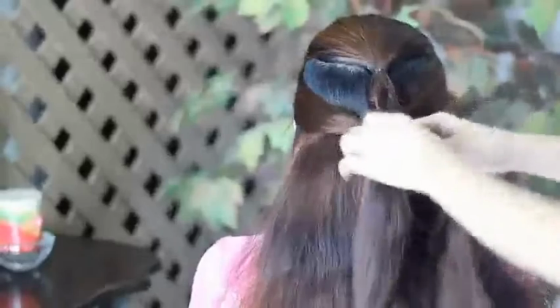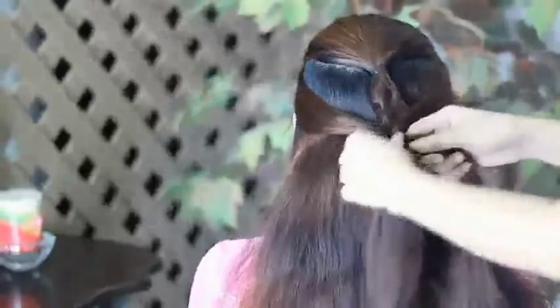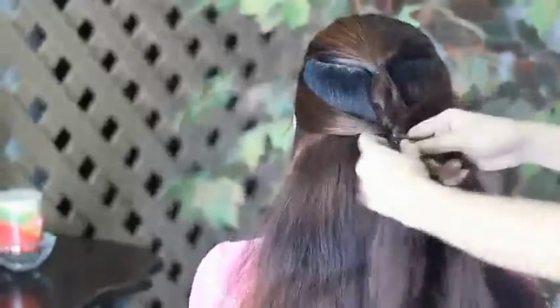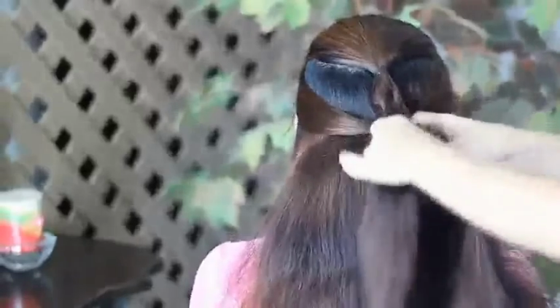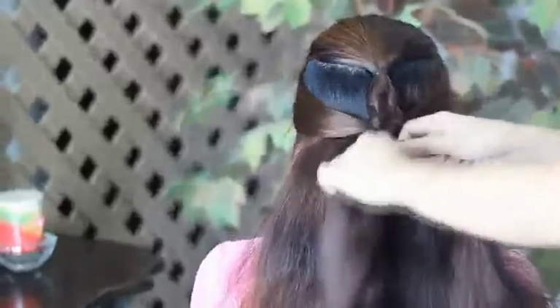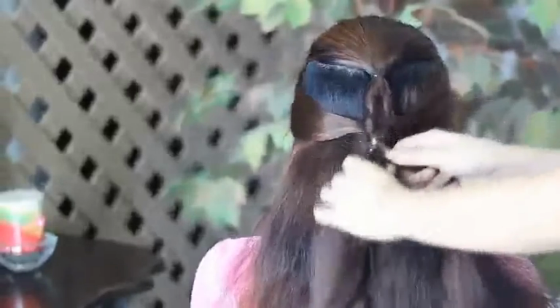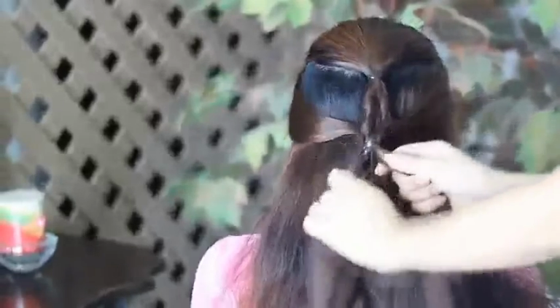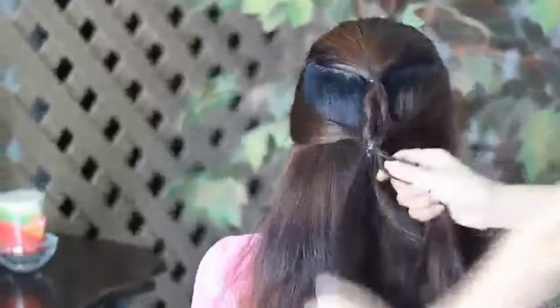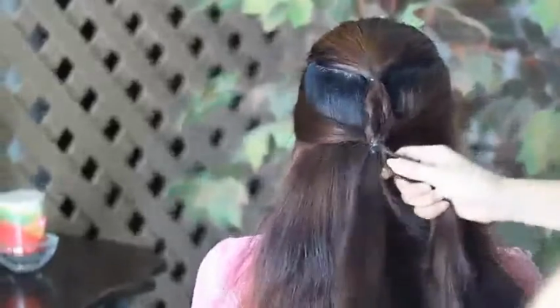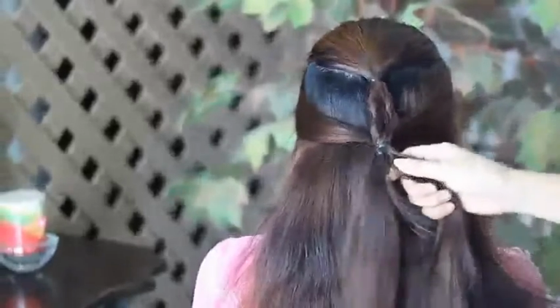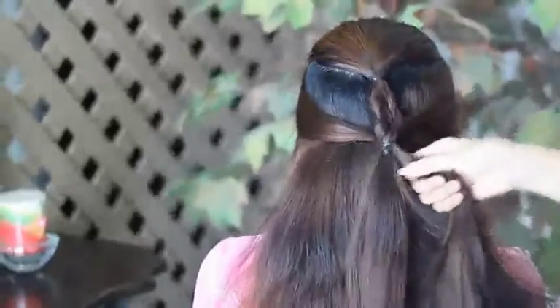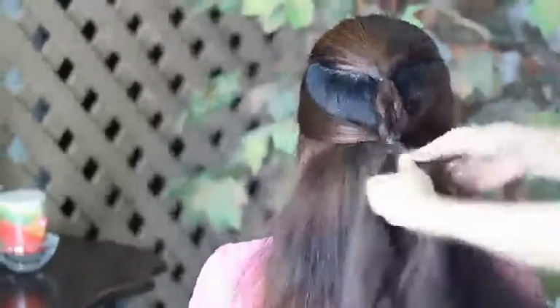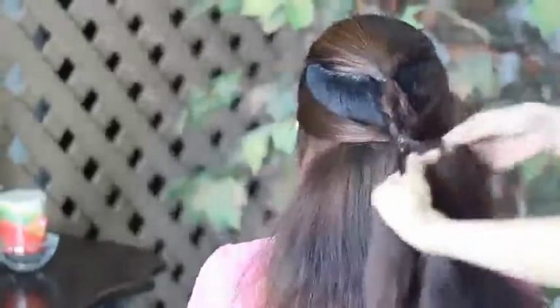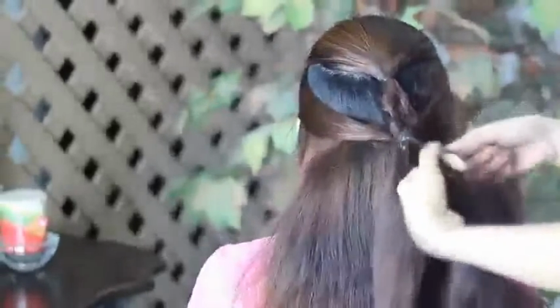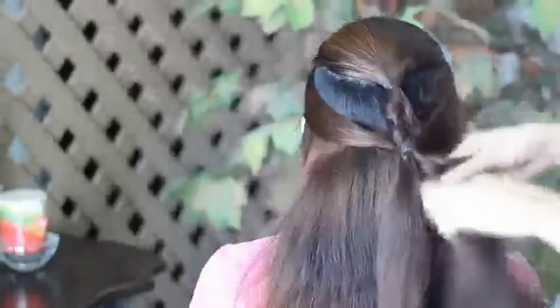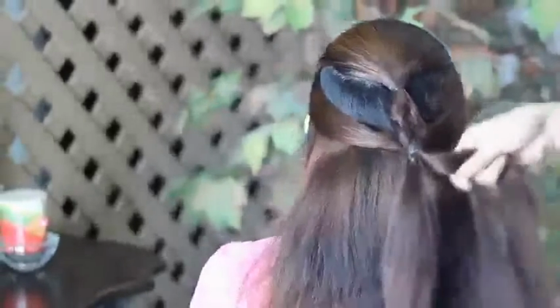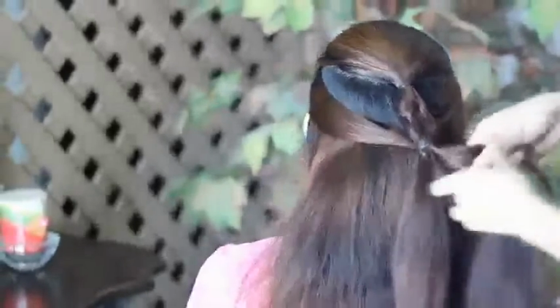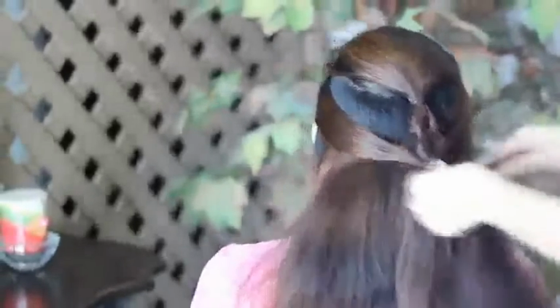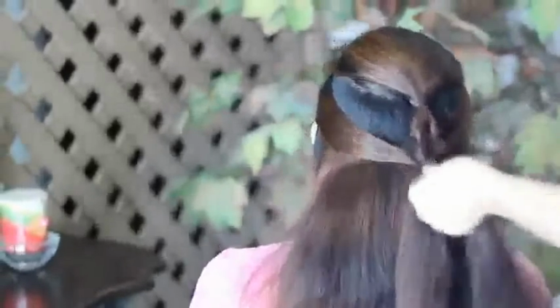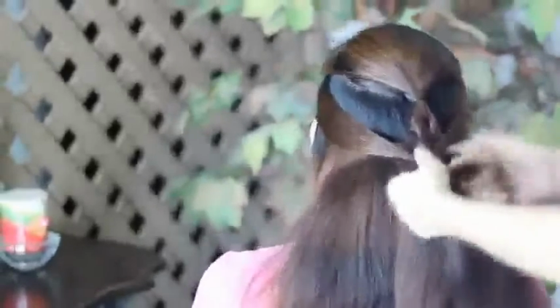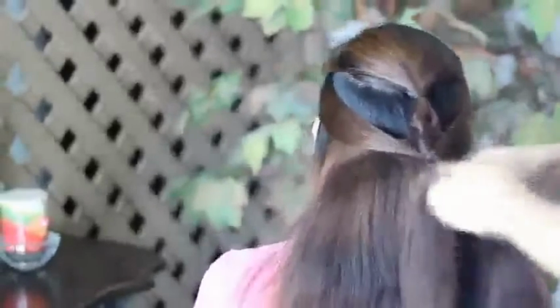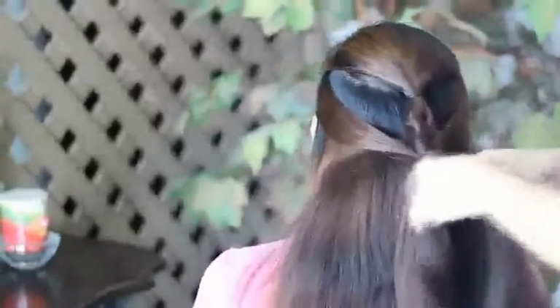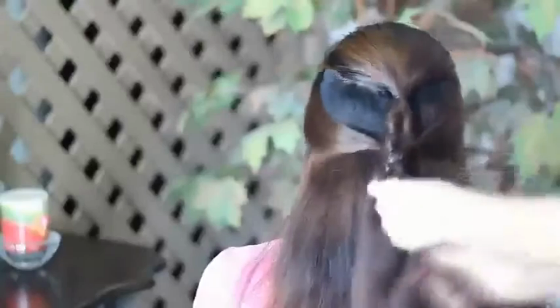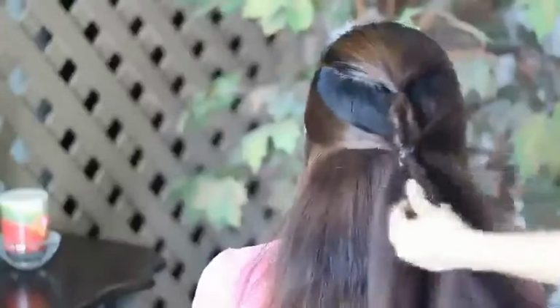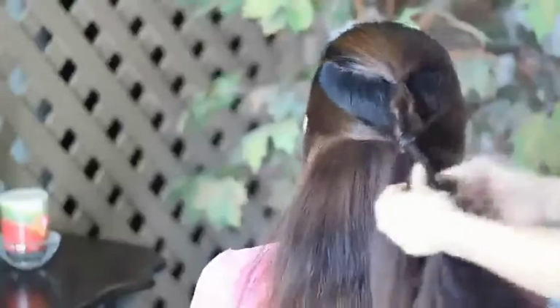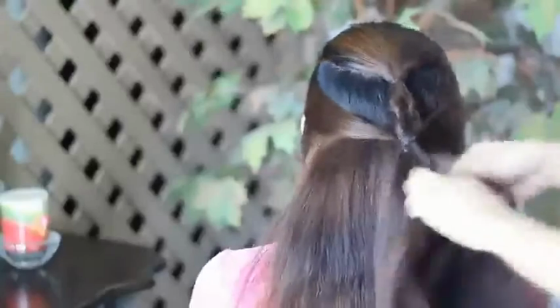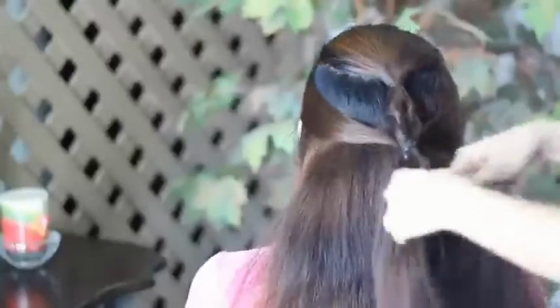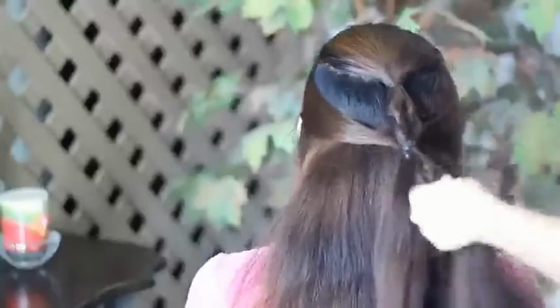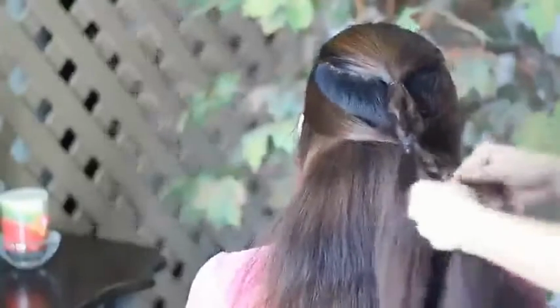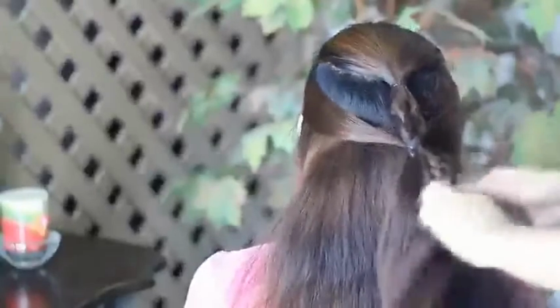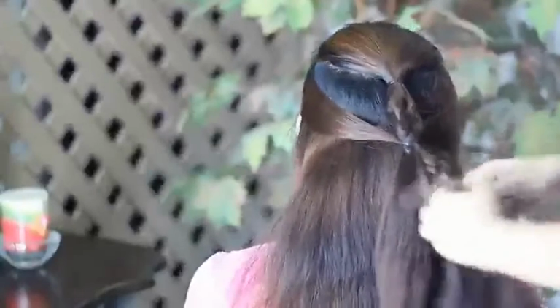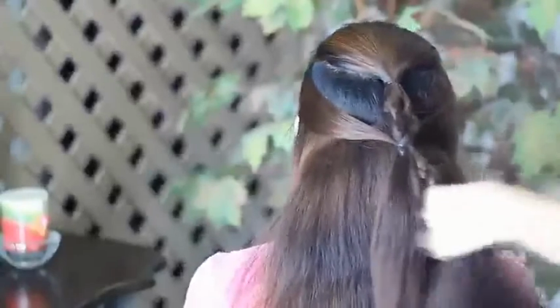And basically, I'm going to be doing the same thing onto the next layer.